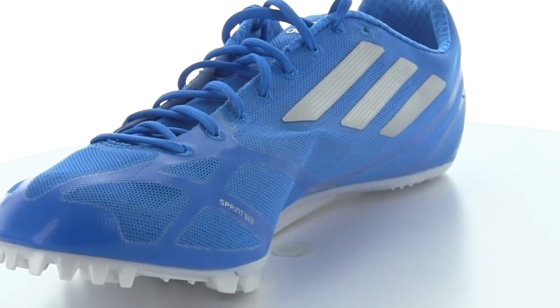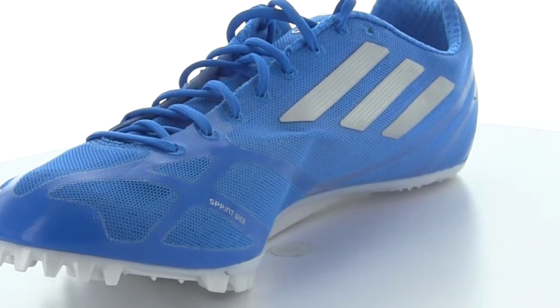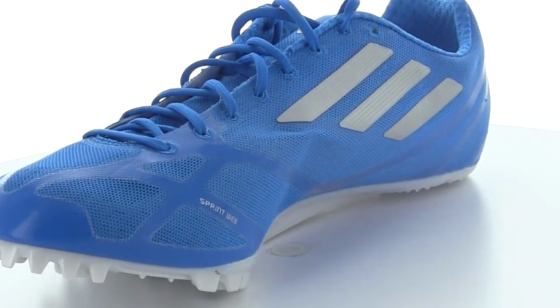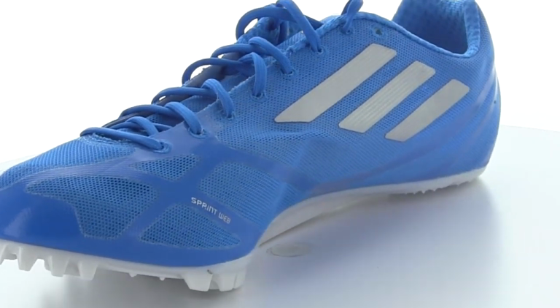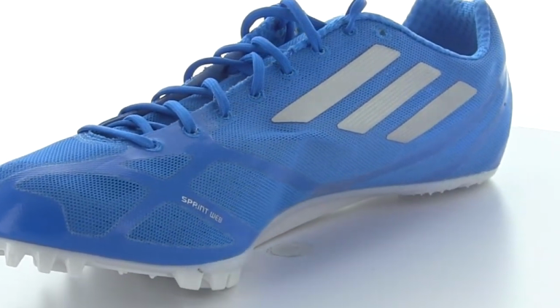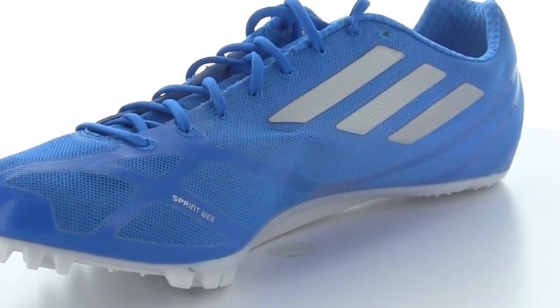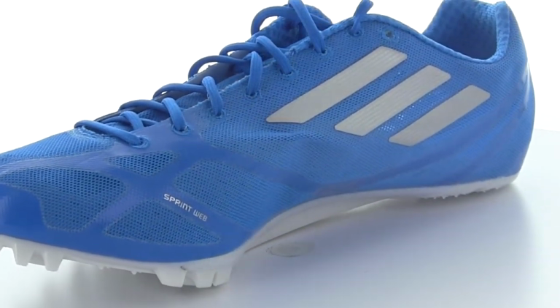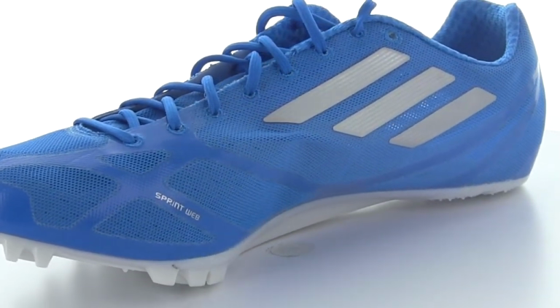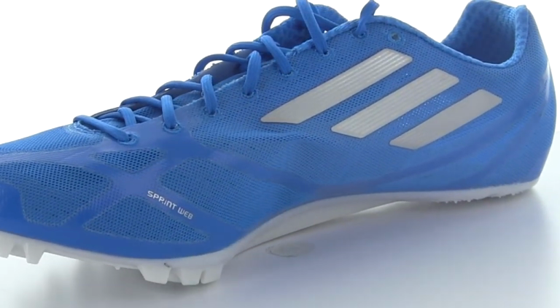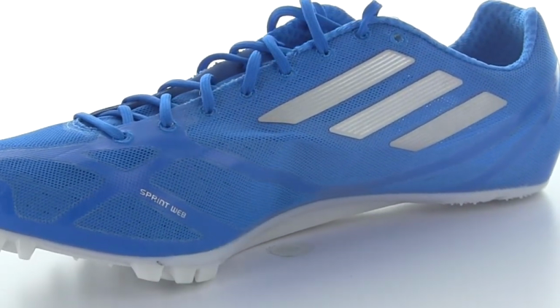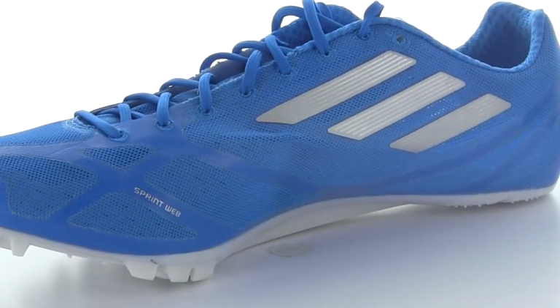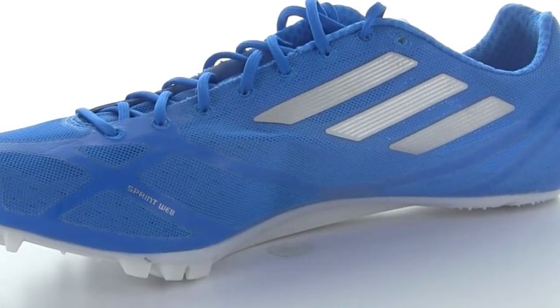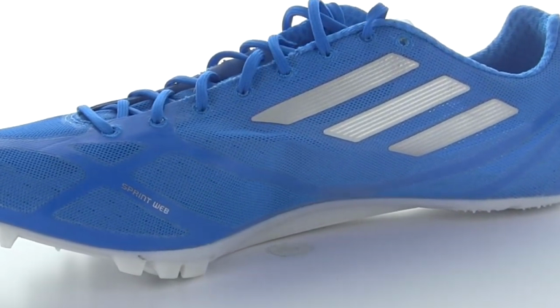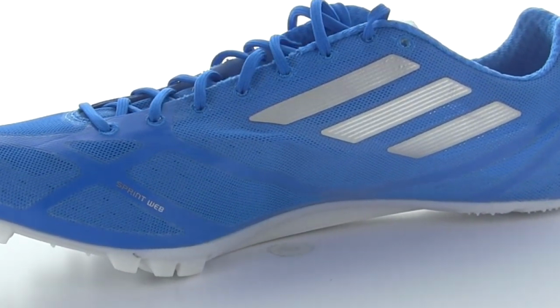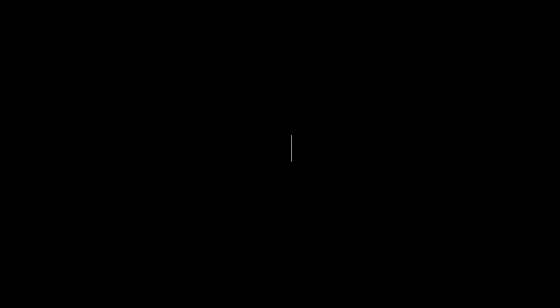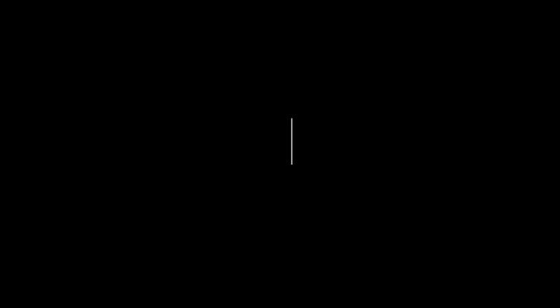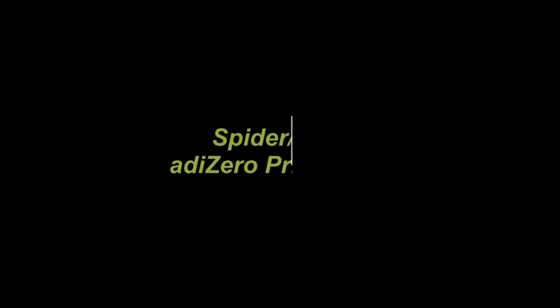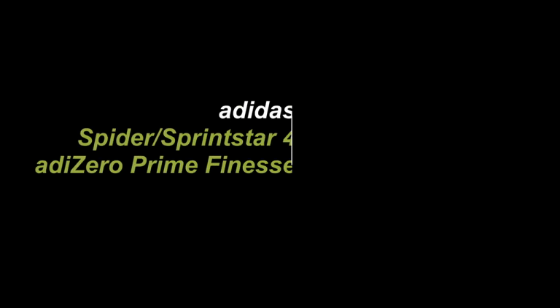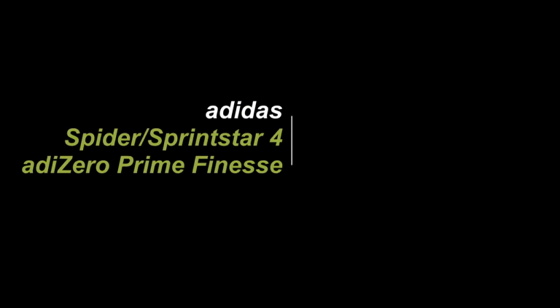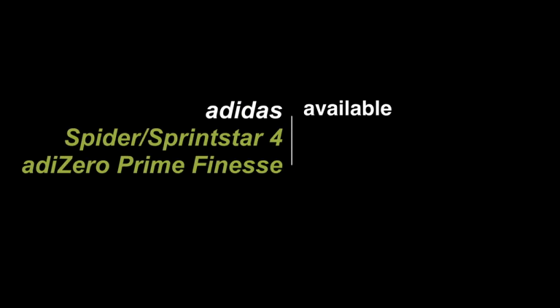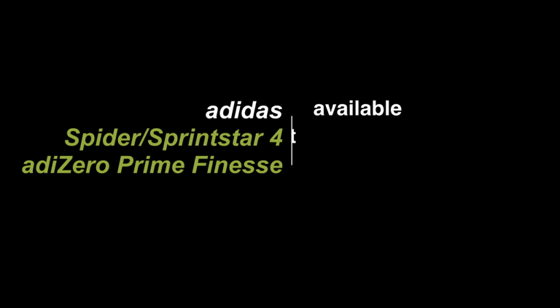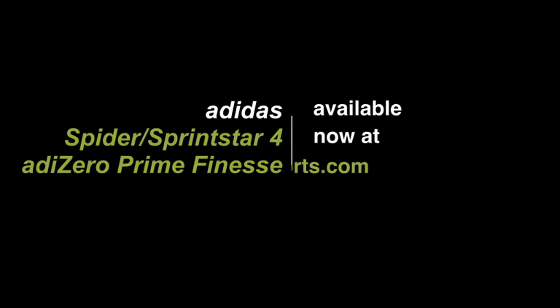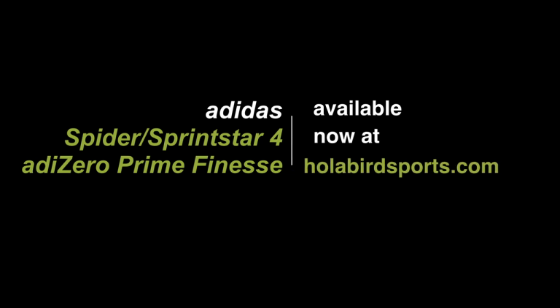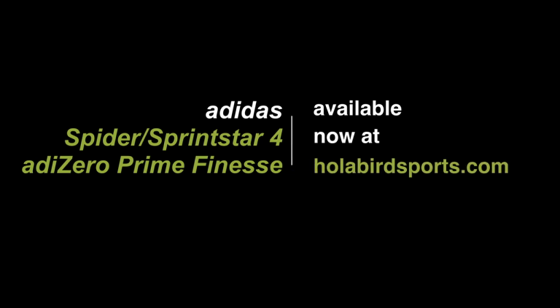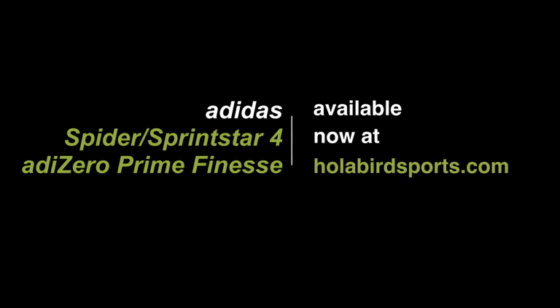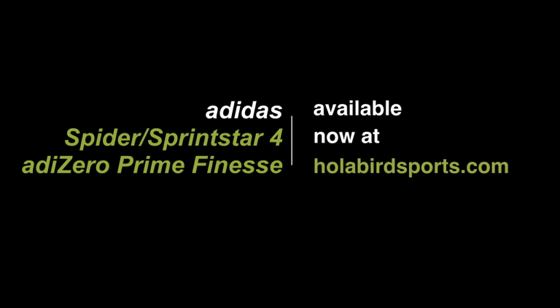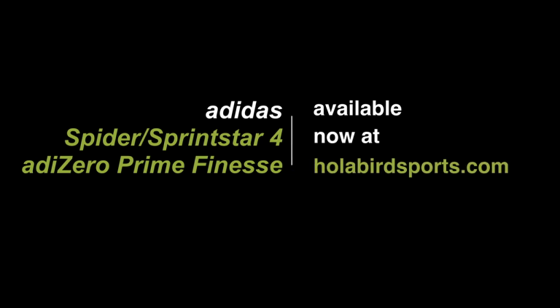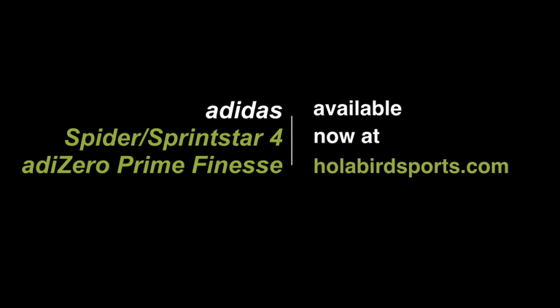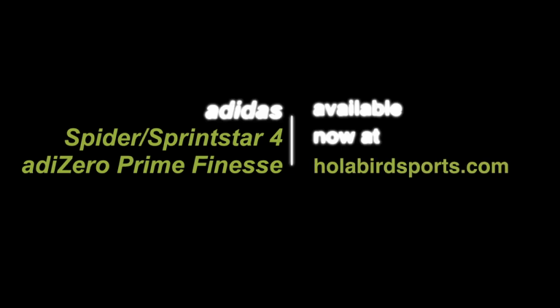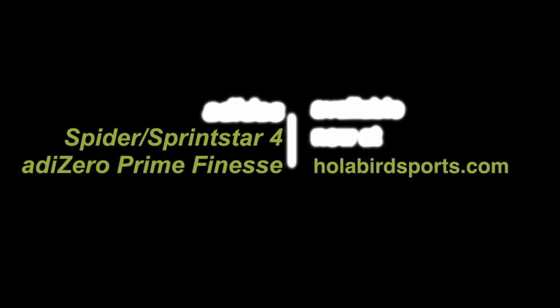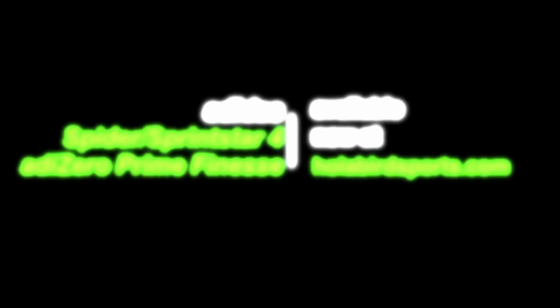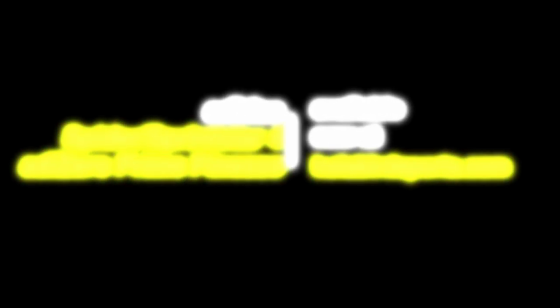The Adi Zero Prime Finesse is a perfect fit for more experienced sprinters in the high school and collegiate ranks, or simply those looking to take their abilities to the next level. These Adidas sprint models are available now at hollibirdsports.com.